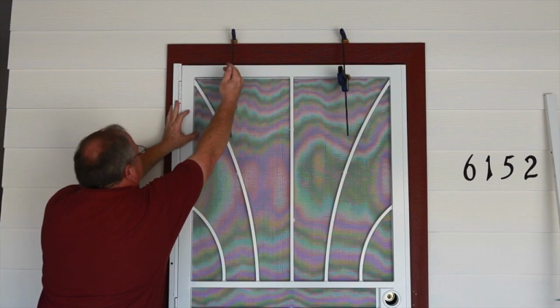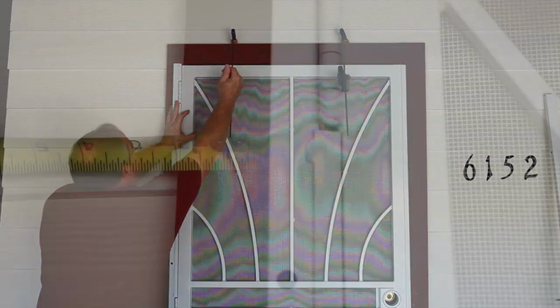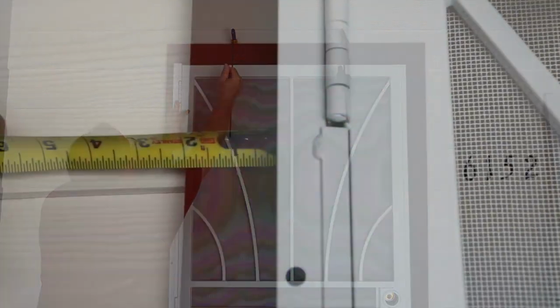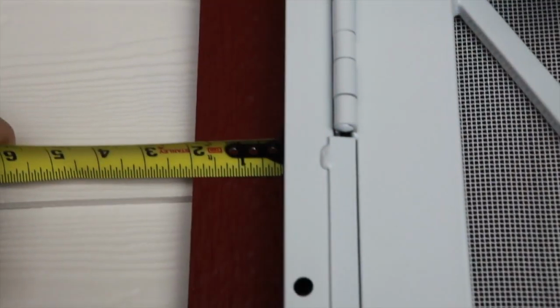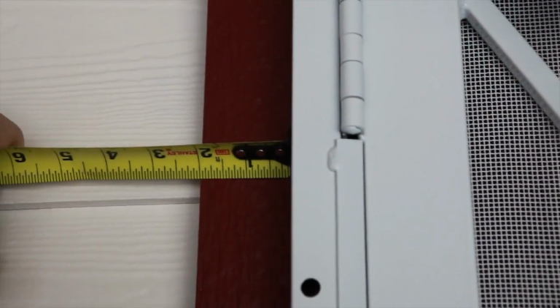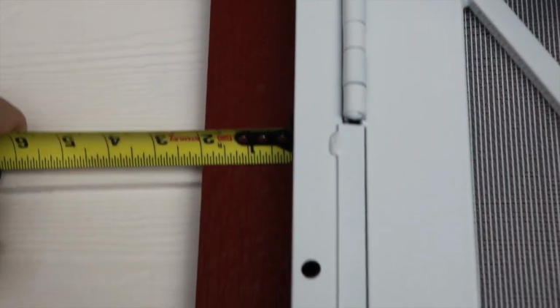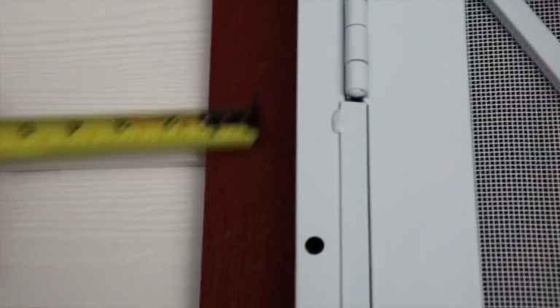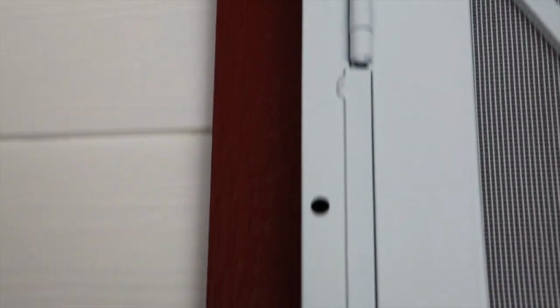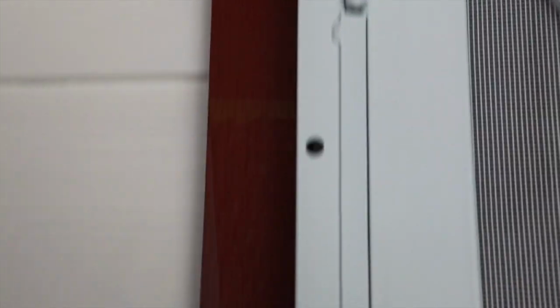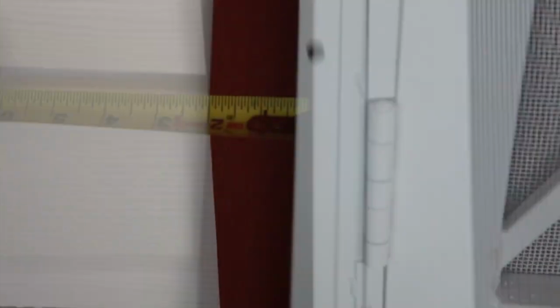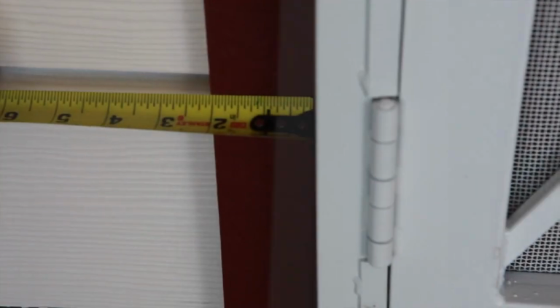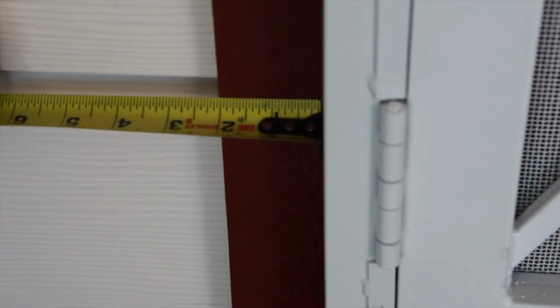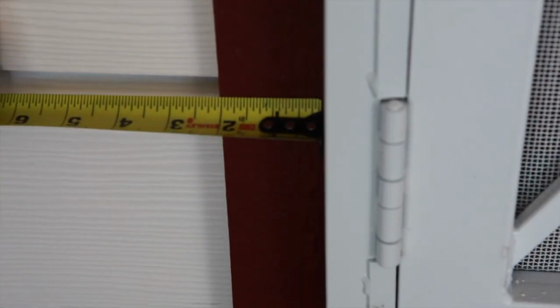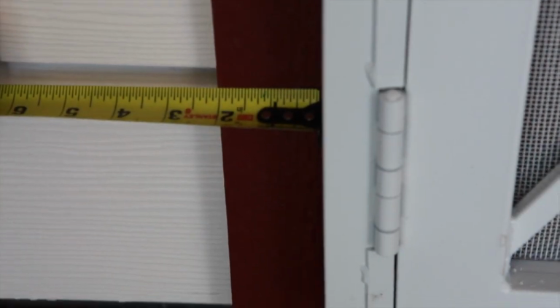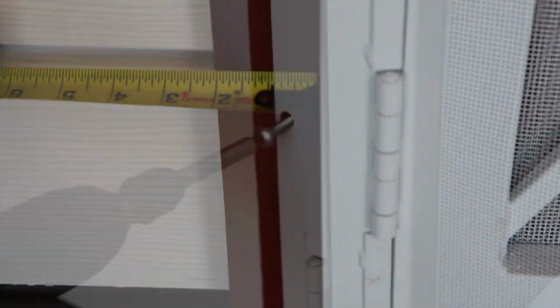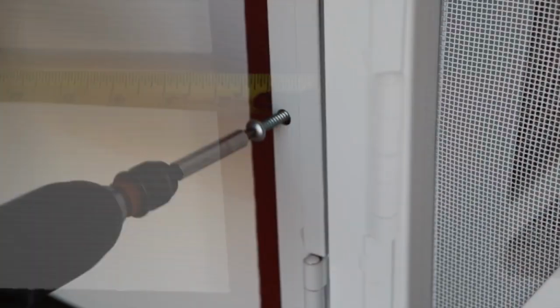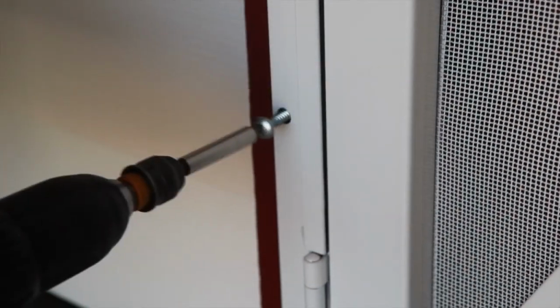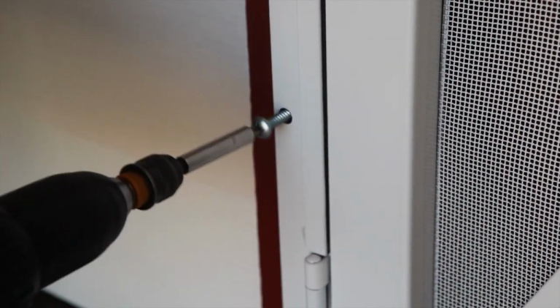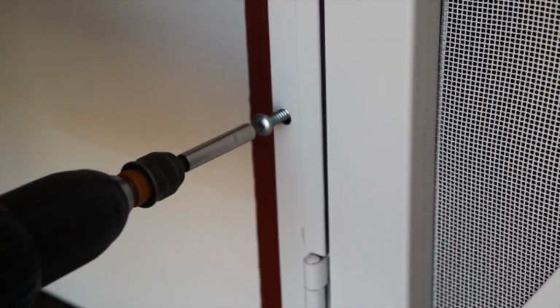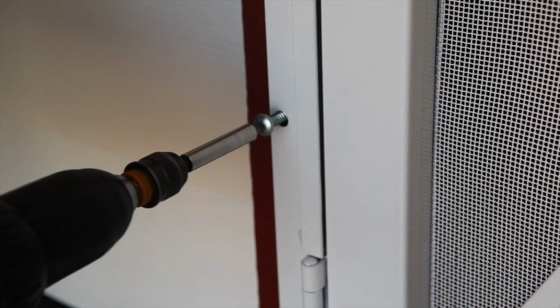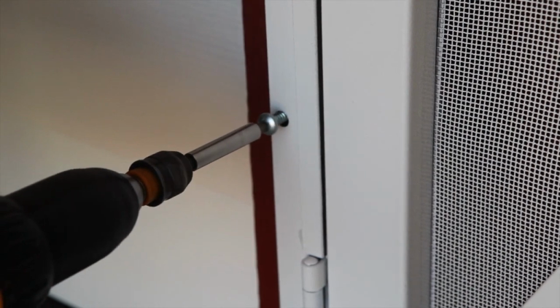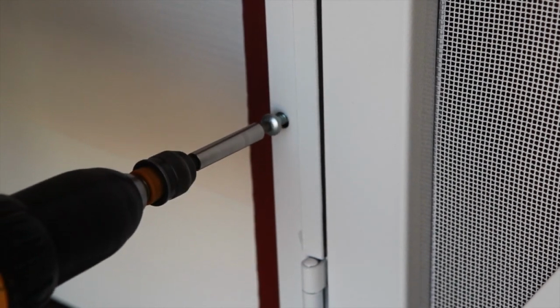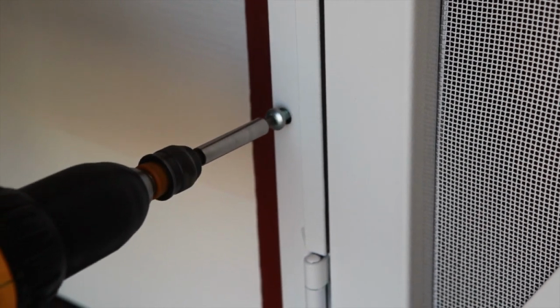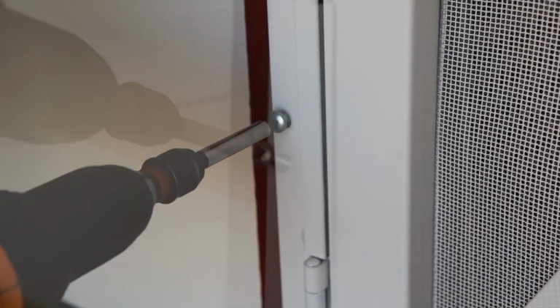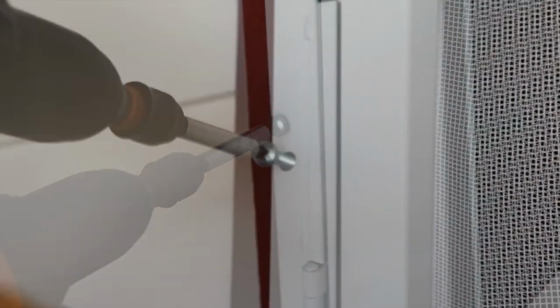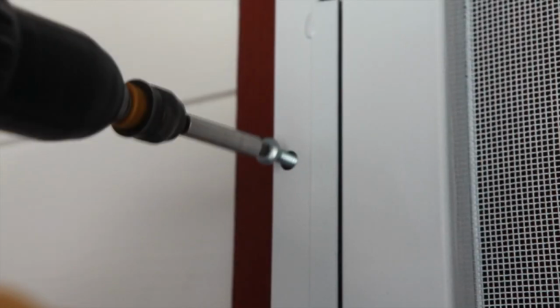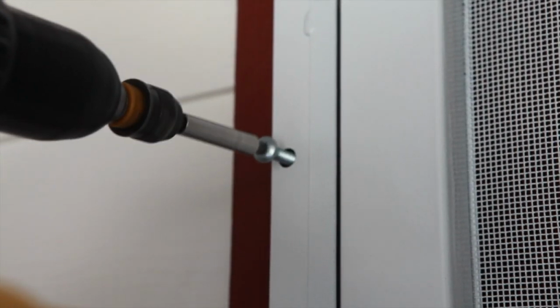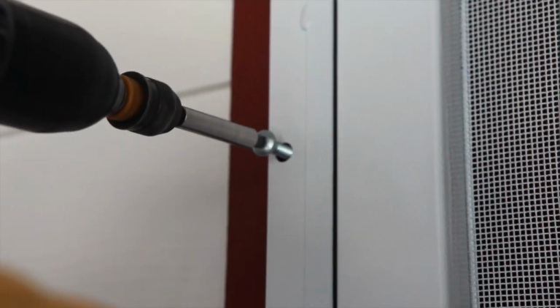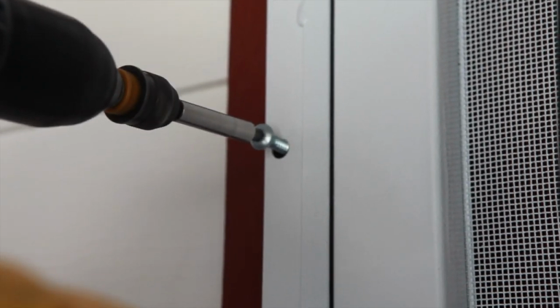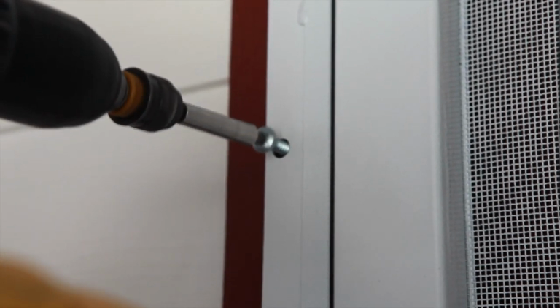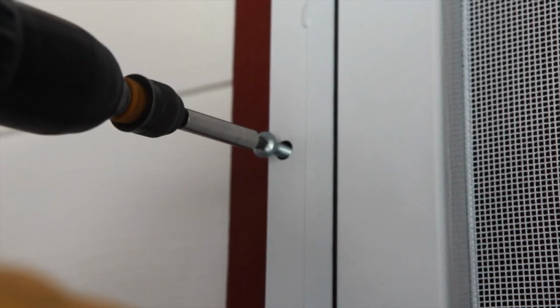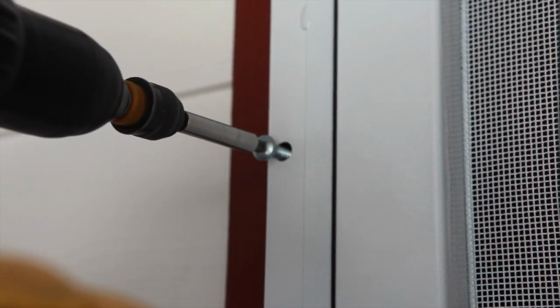Verify that the door is level. Once satisfied, drive four temporary screws into the hinge side jamb.